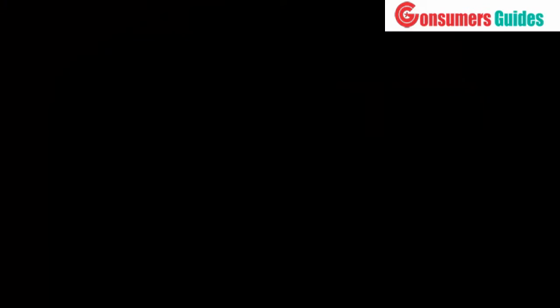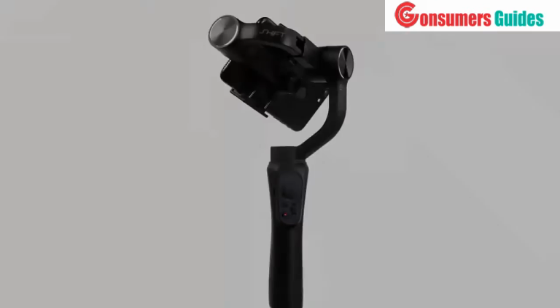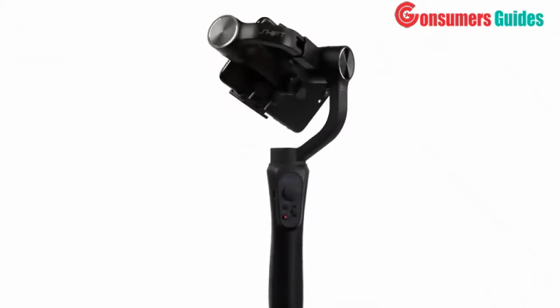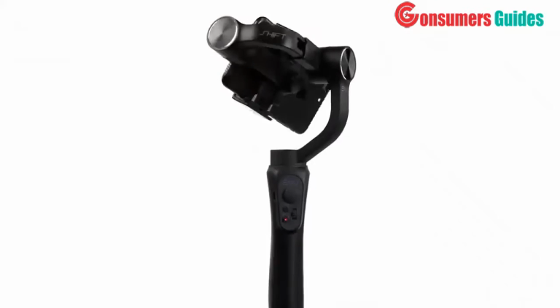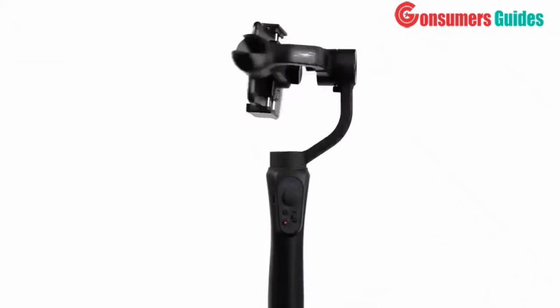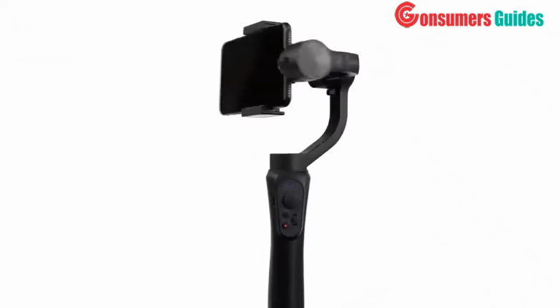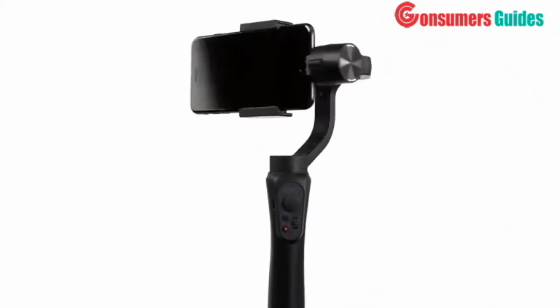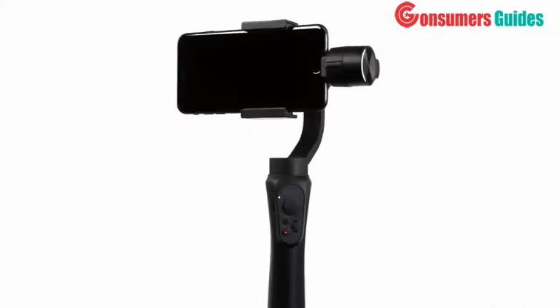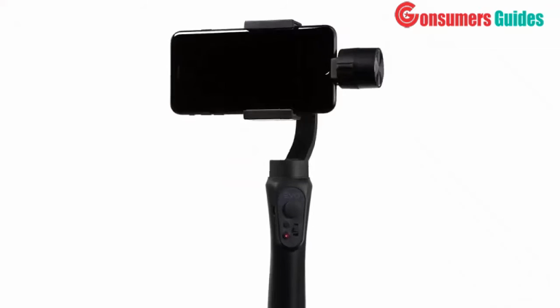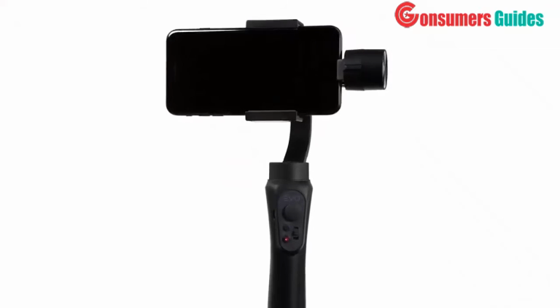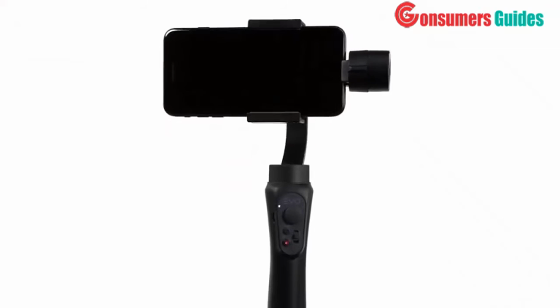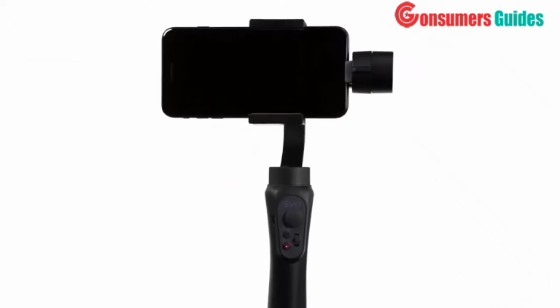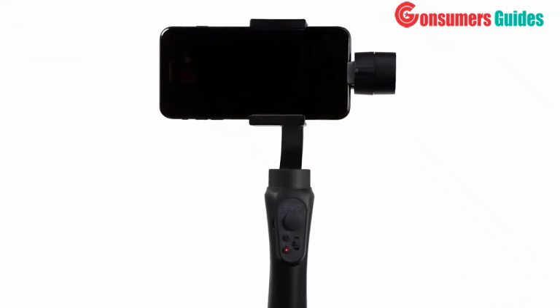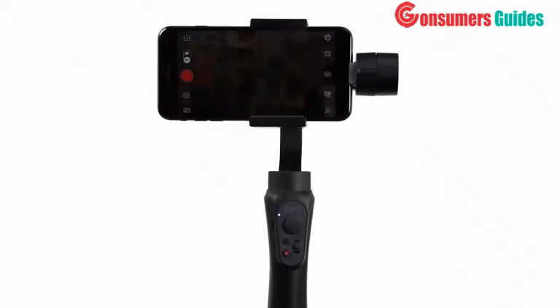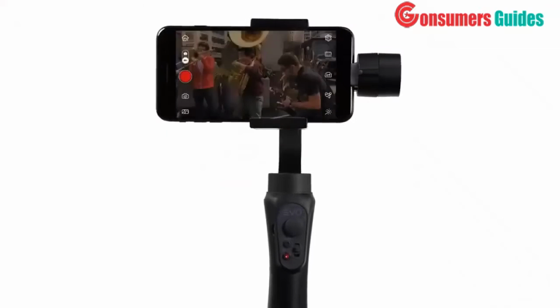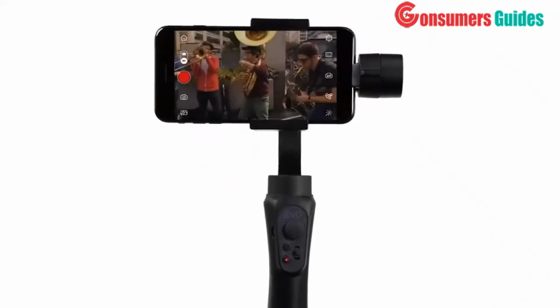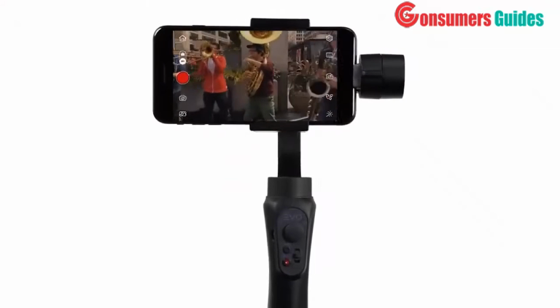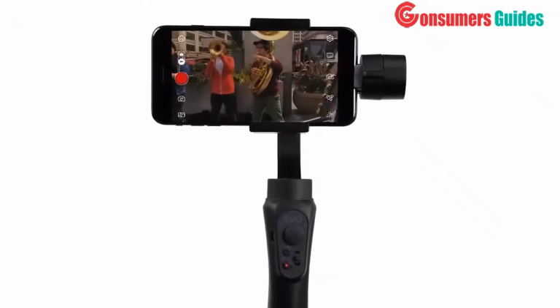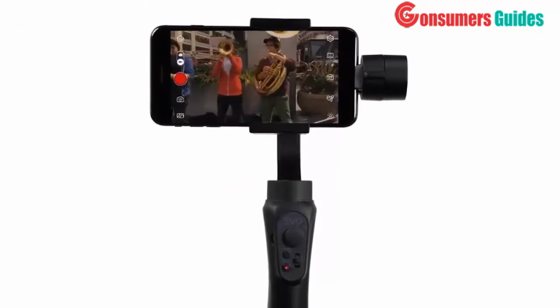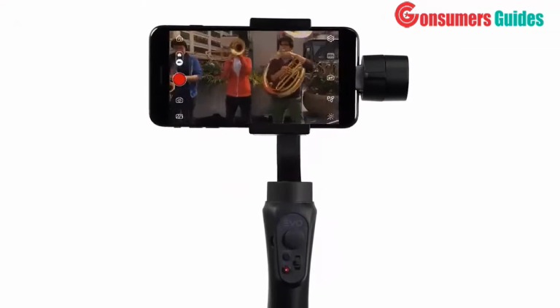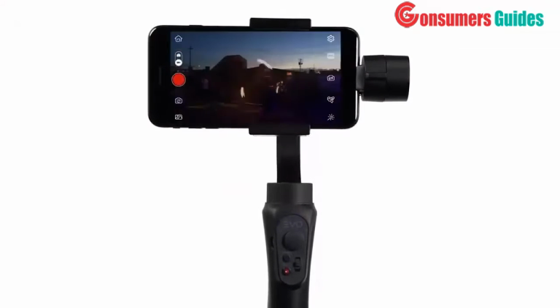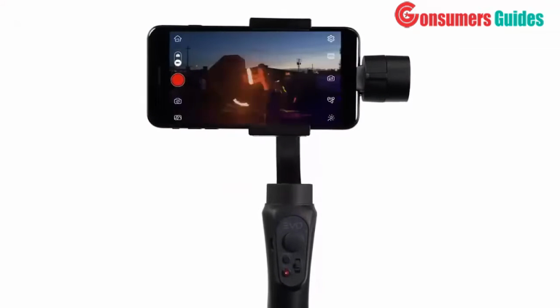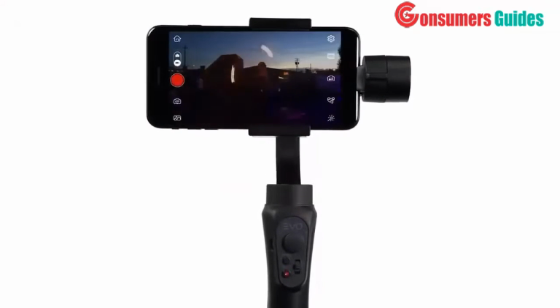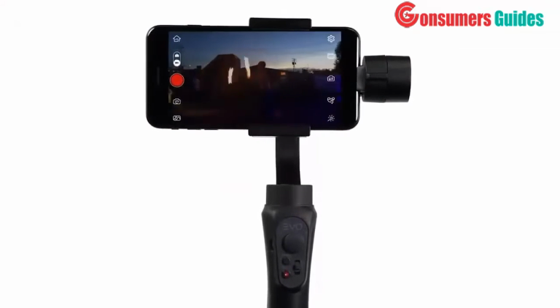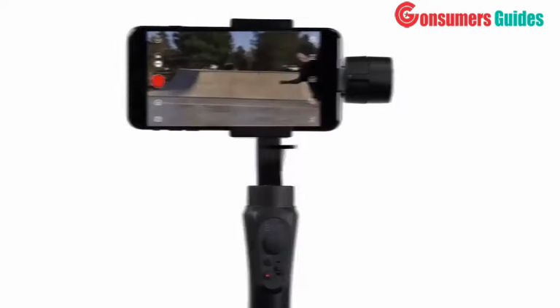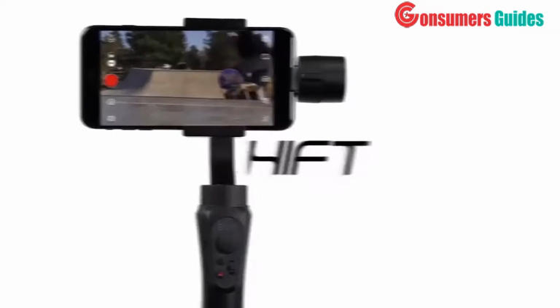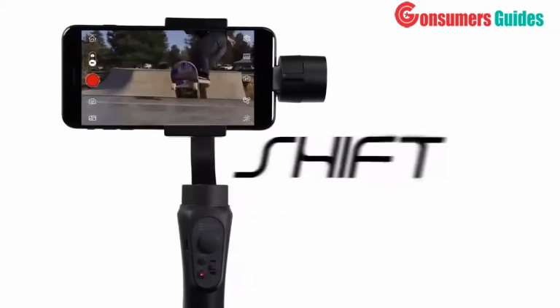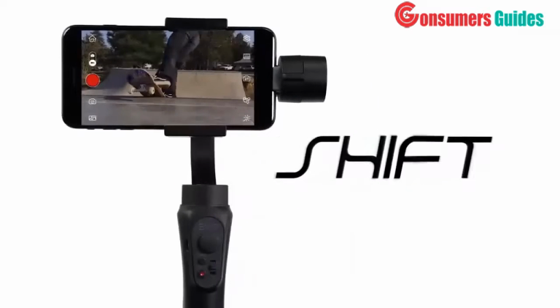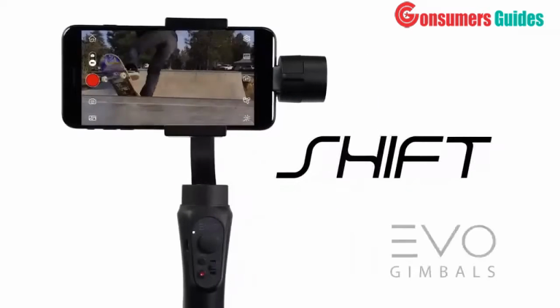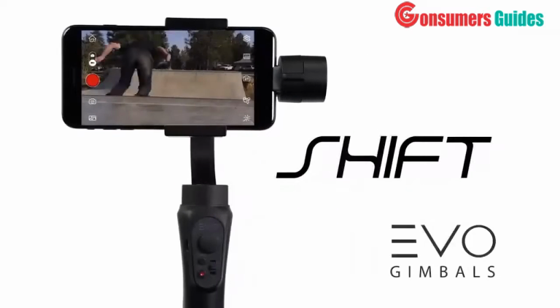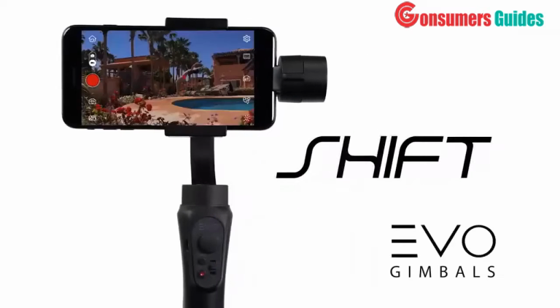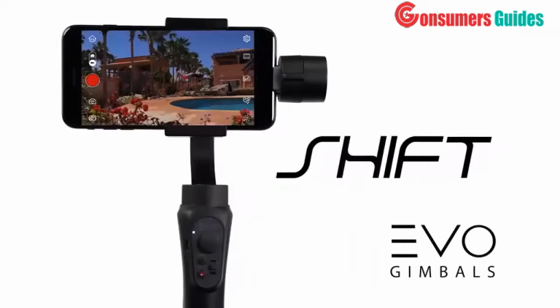Unleash the power of your smartphone and make your videos worth sharing with the EVO Shift.